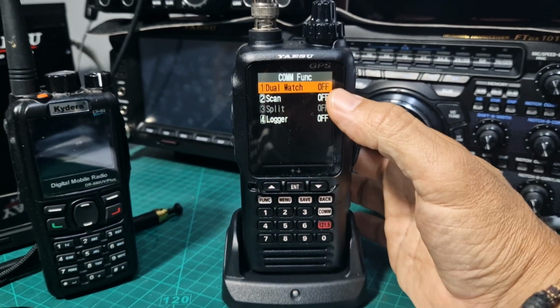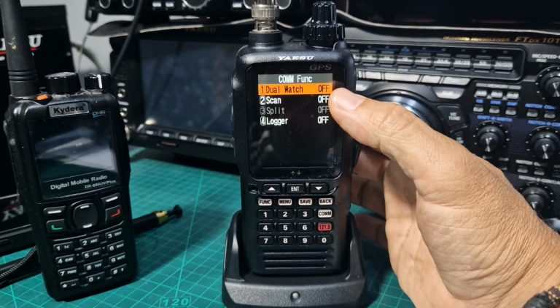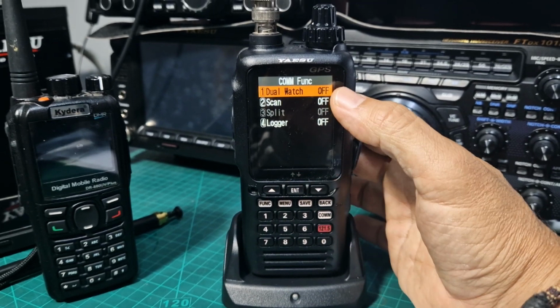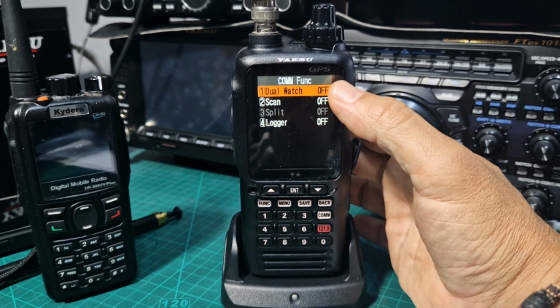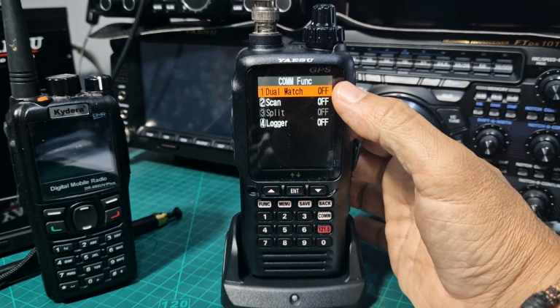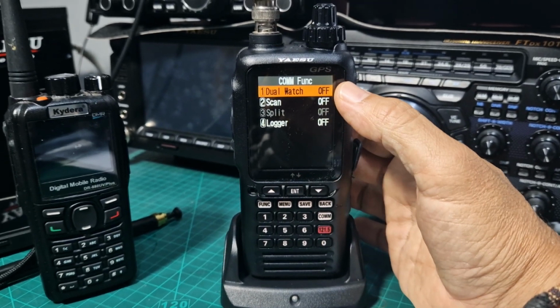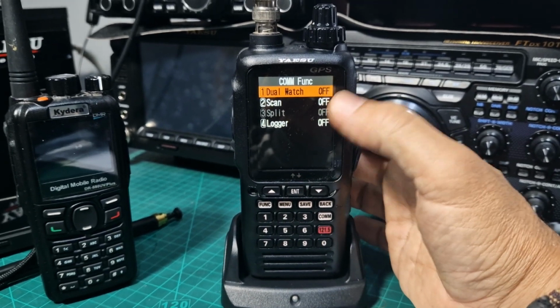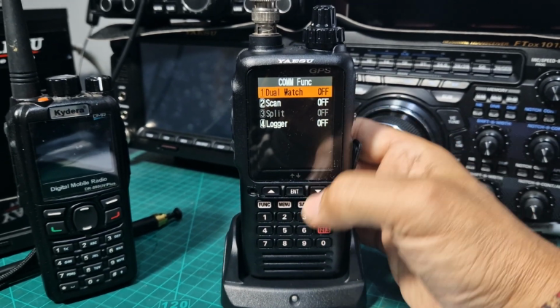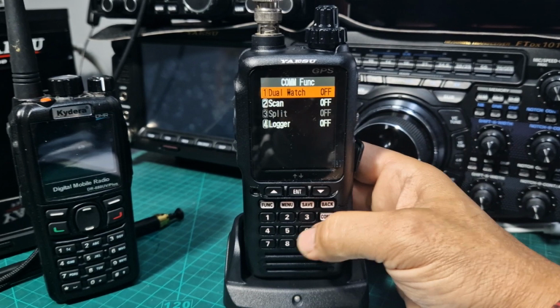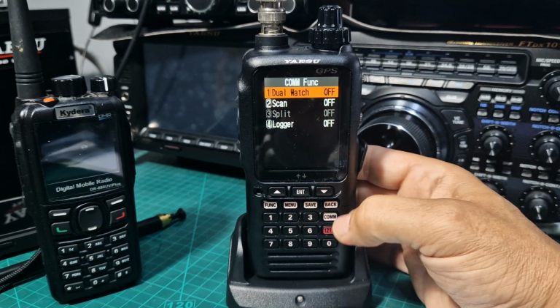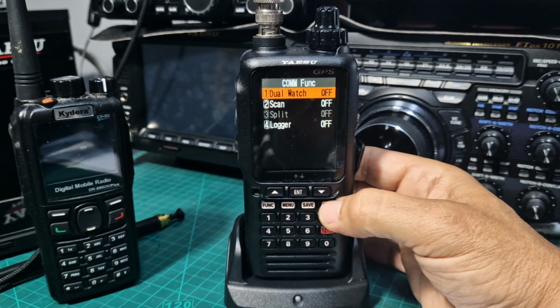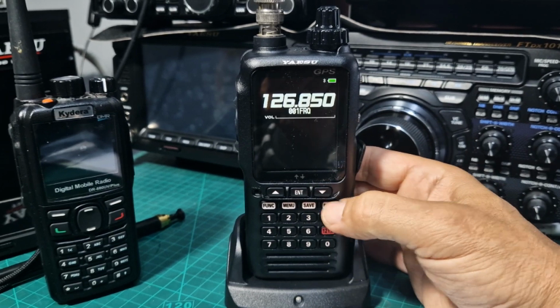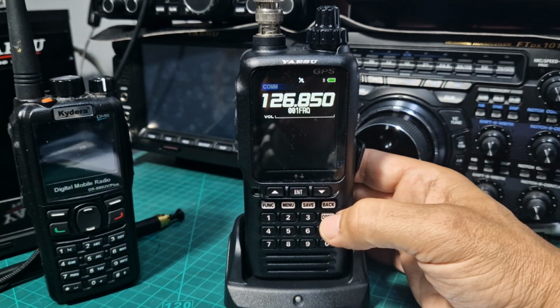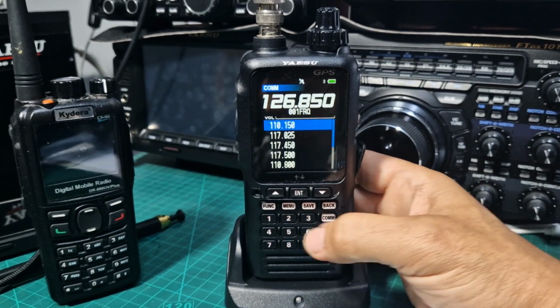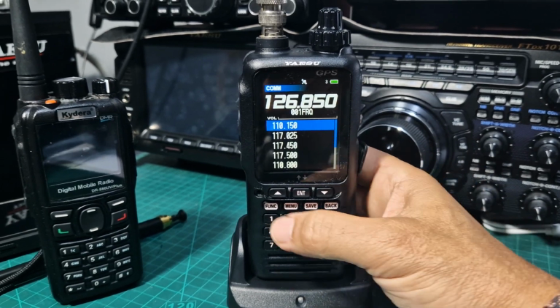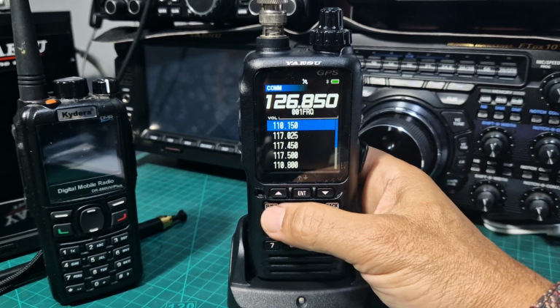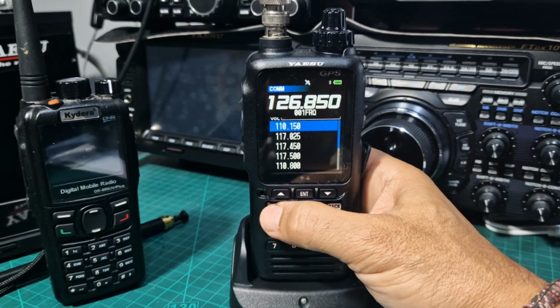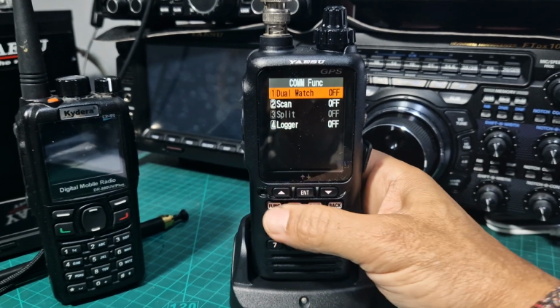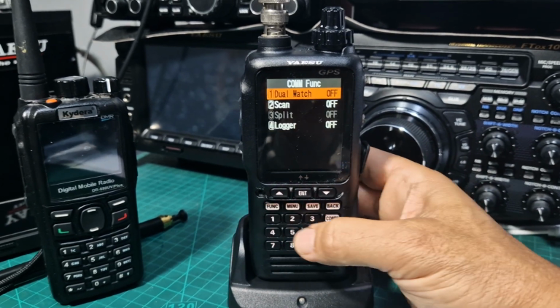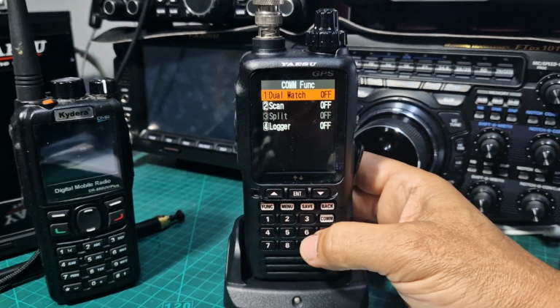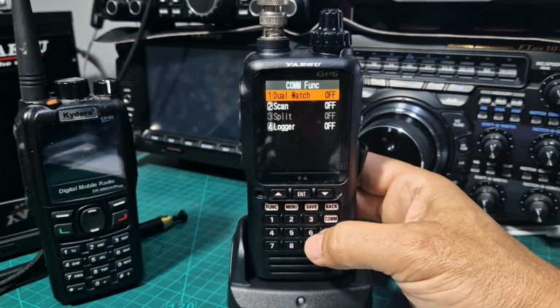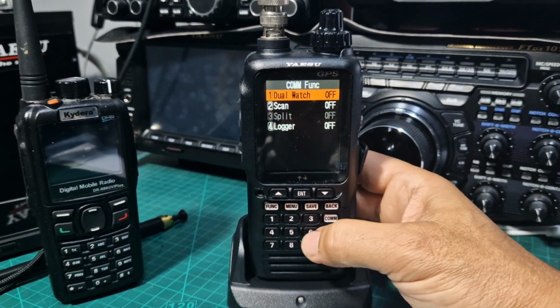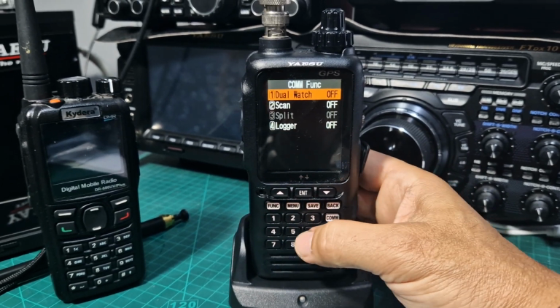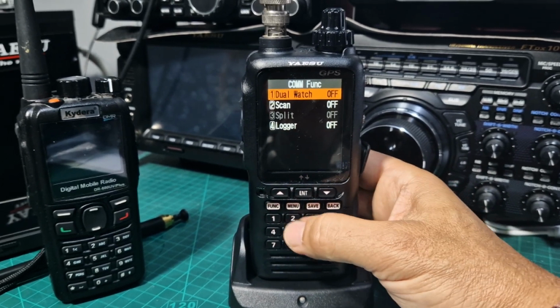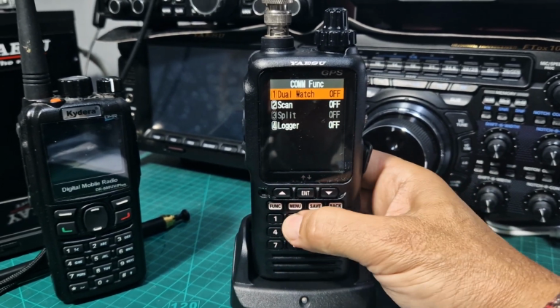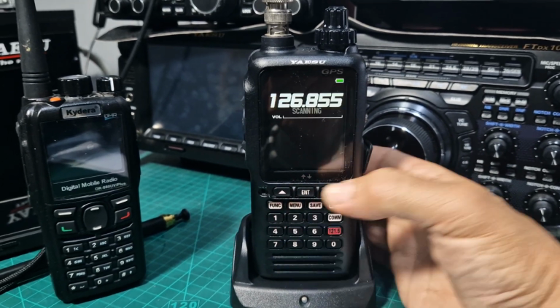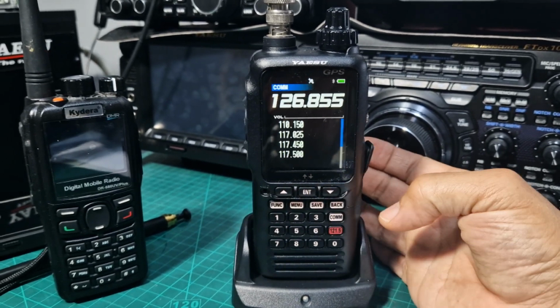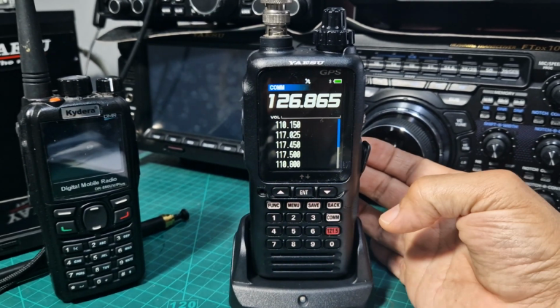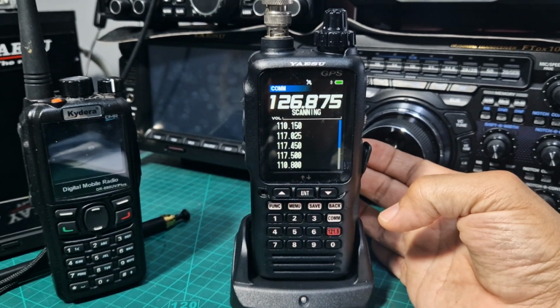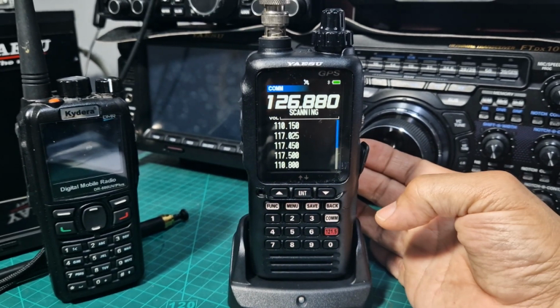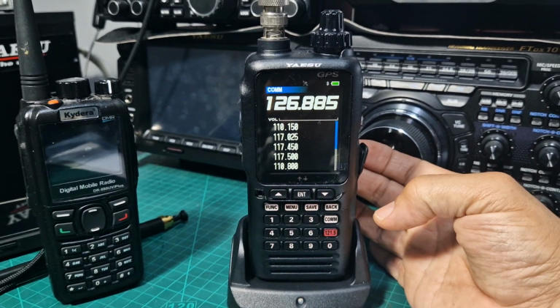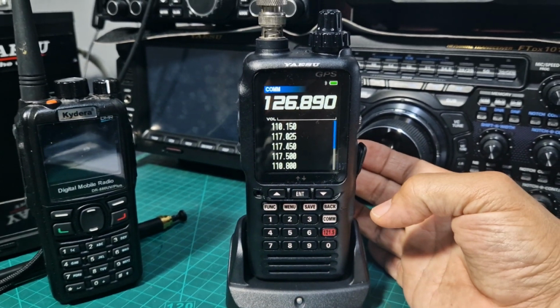You've got a small function menu there. To scan, it's nice and easy — you just go function two and it starts to scan.